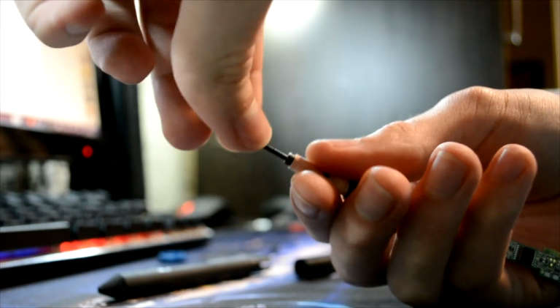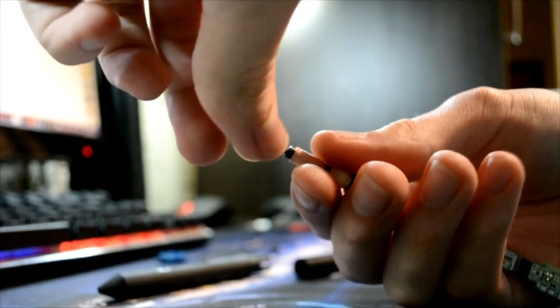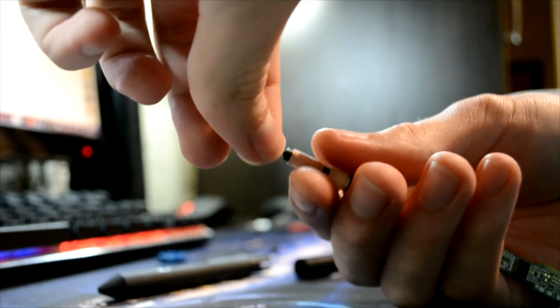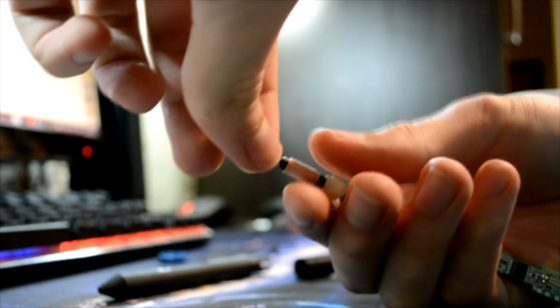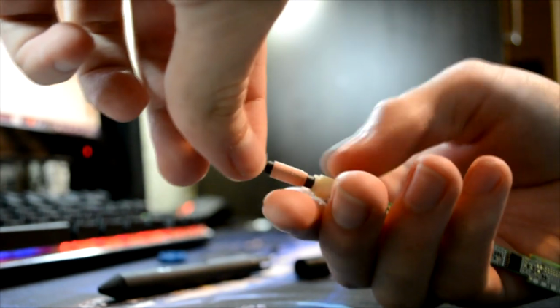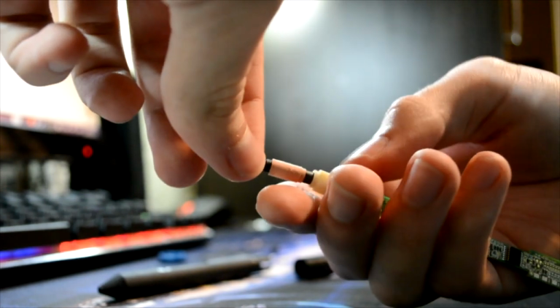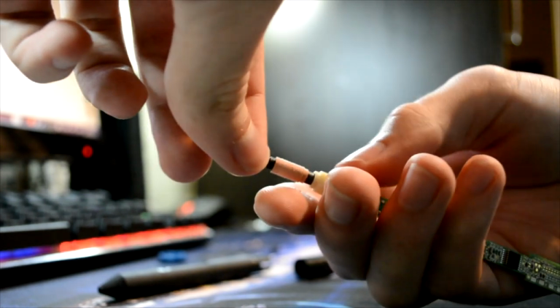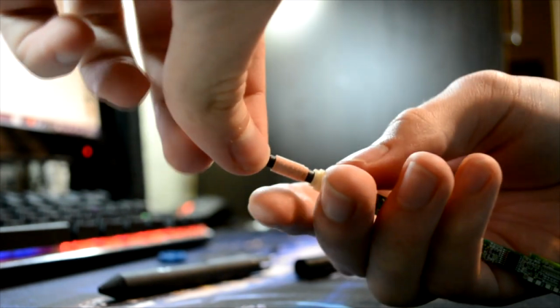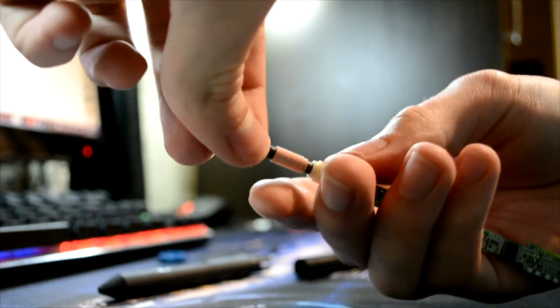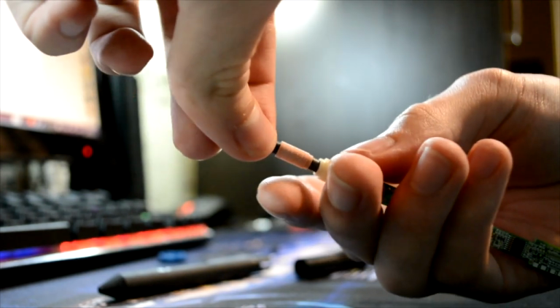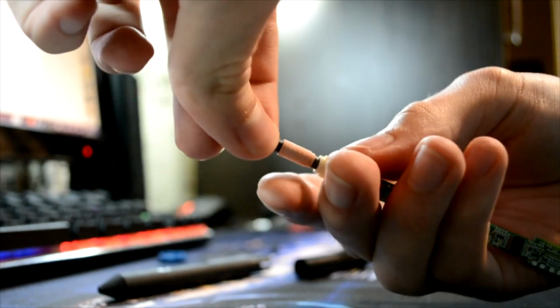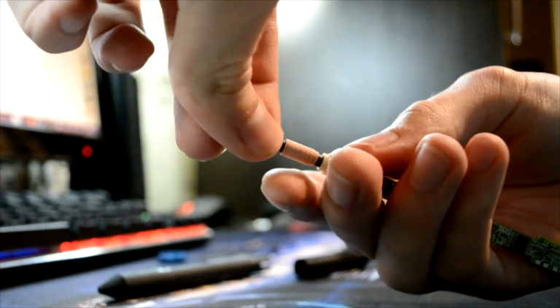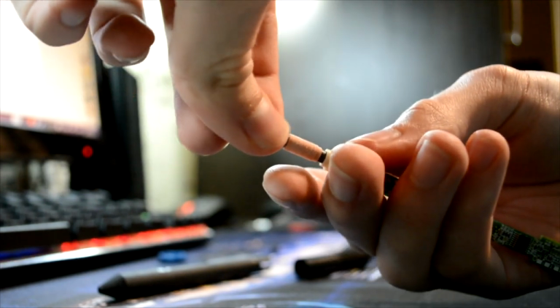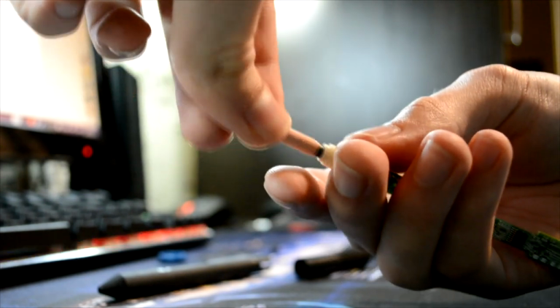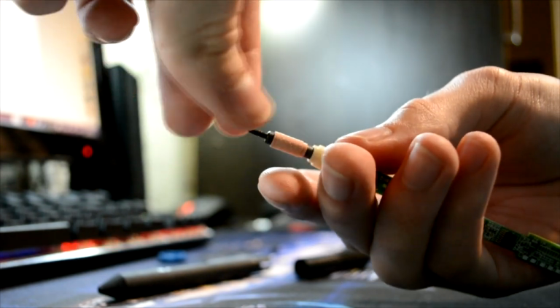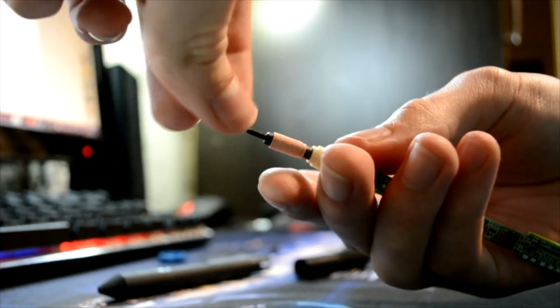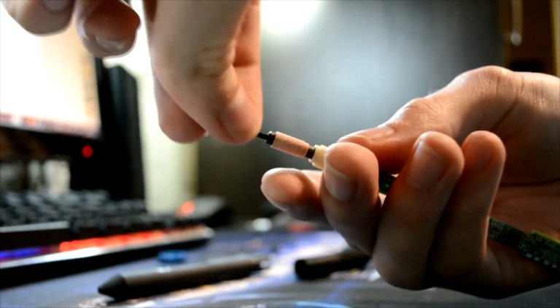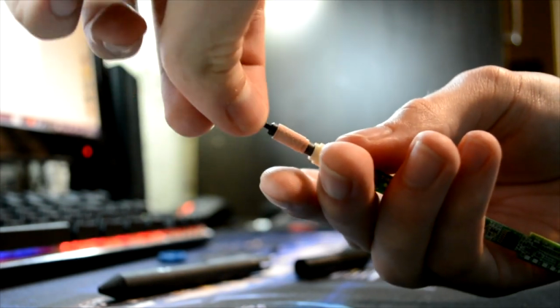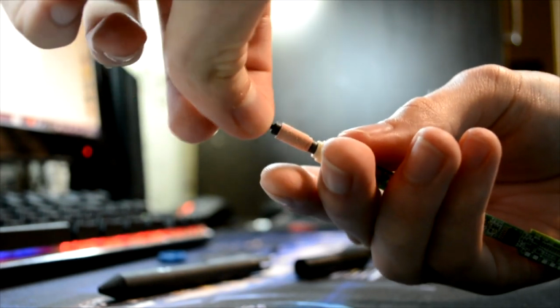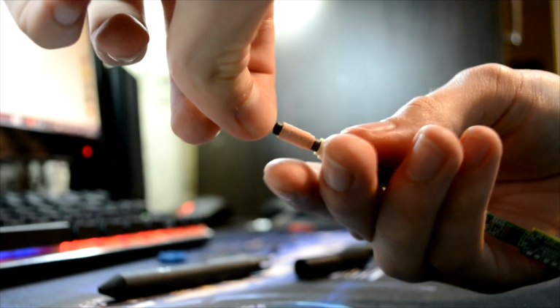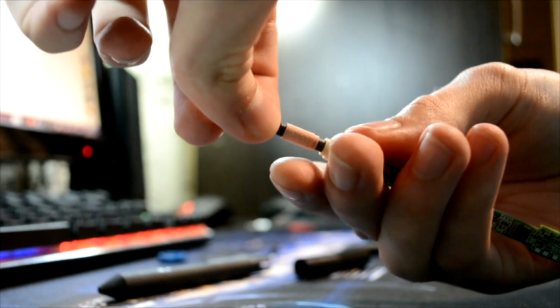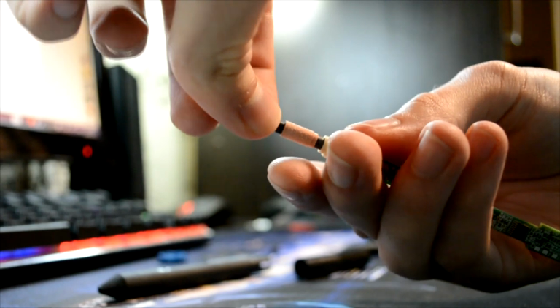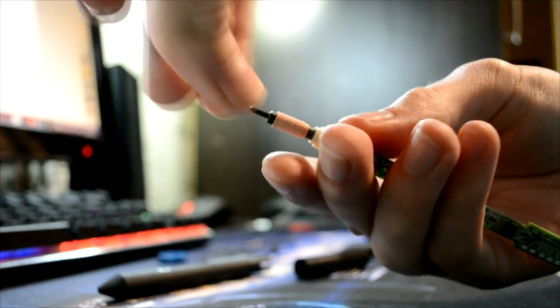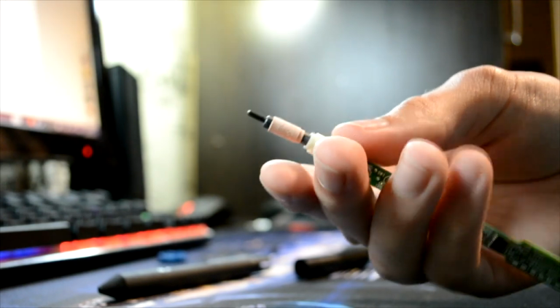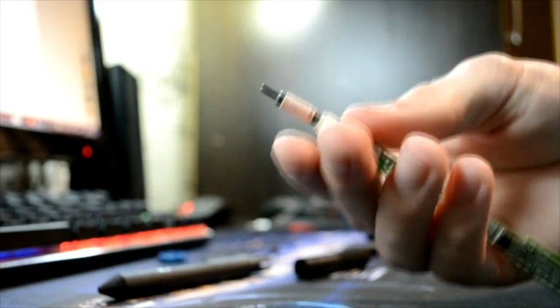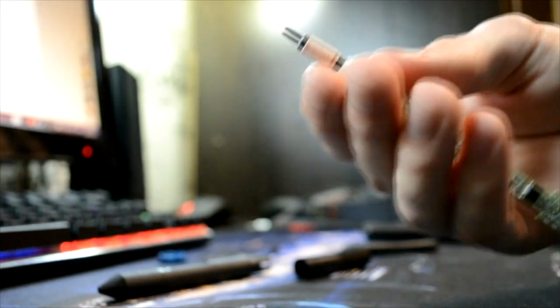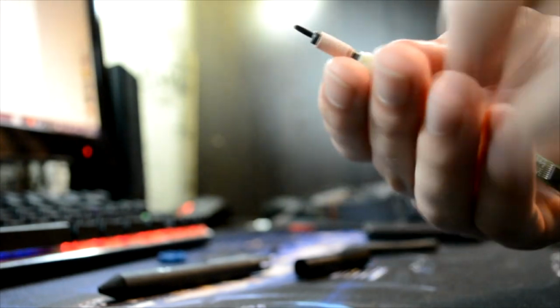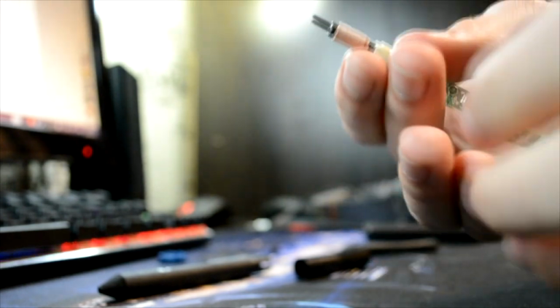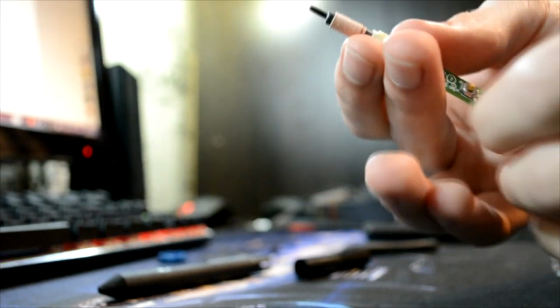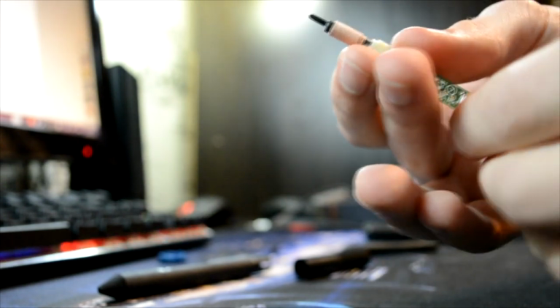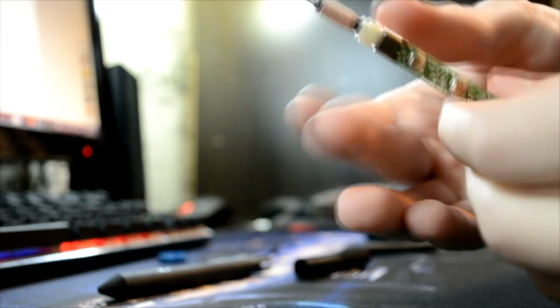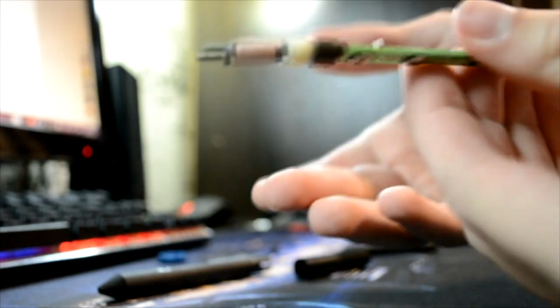You can put the component back with your fingers — it's easy.